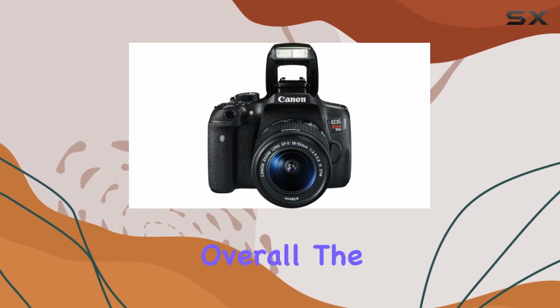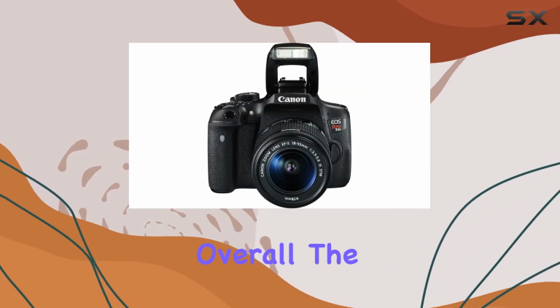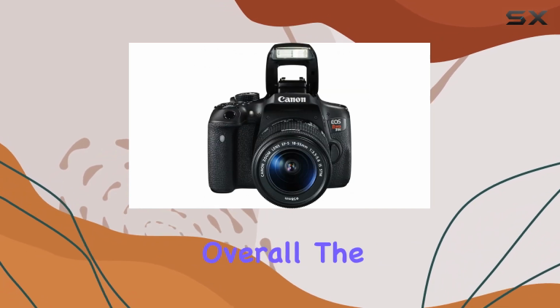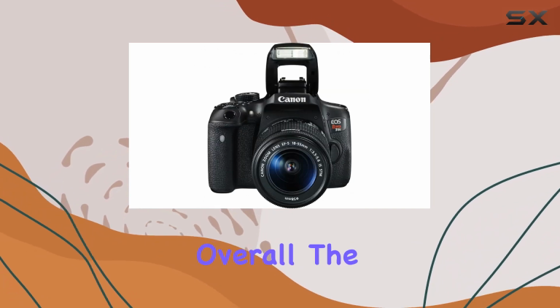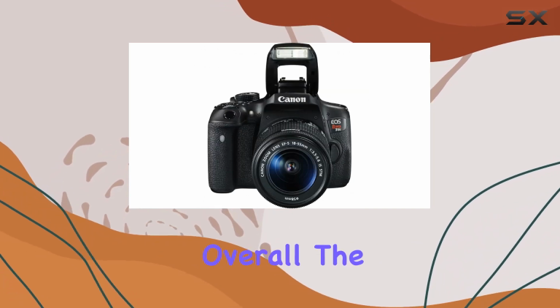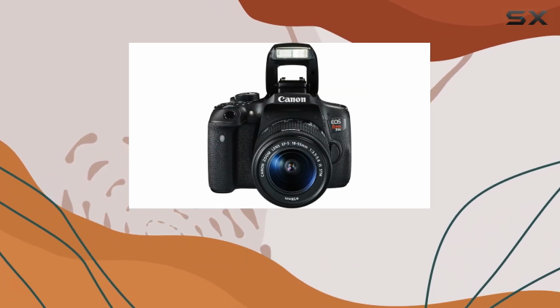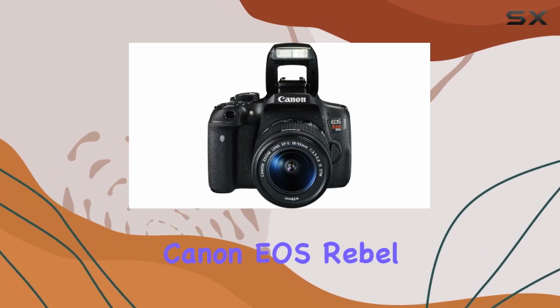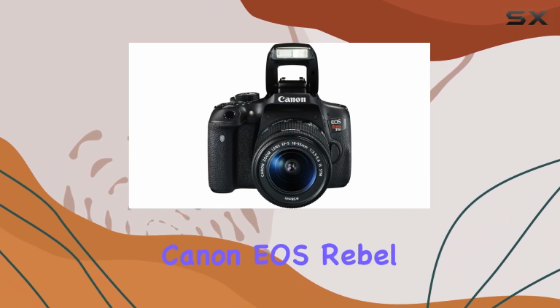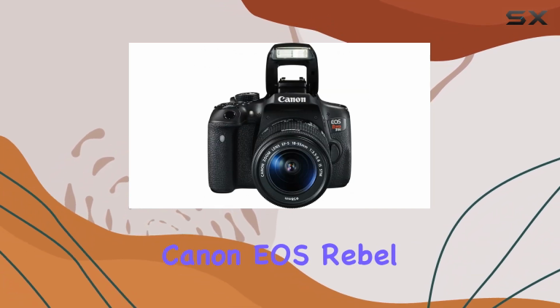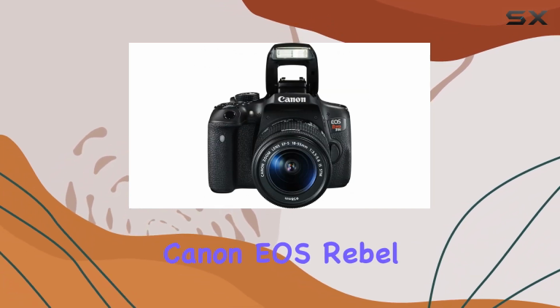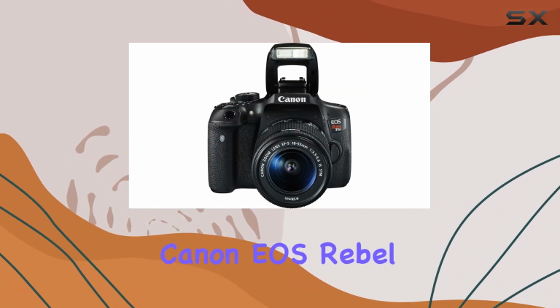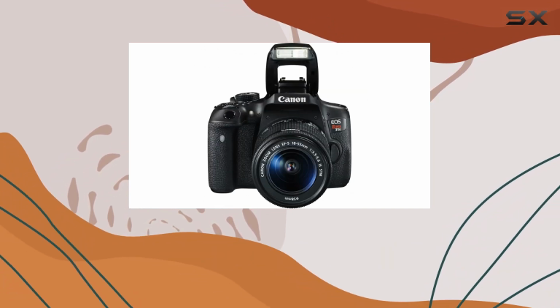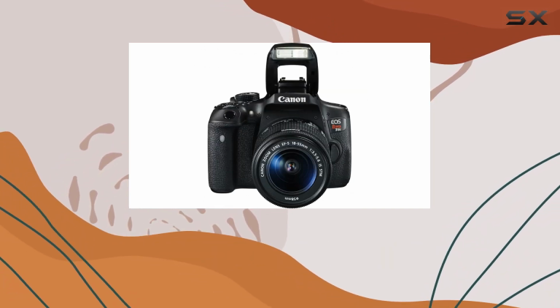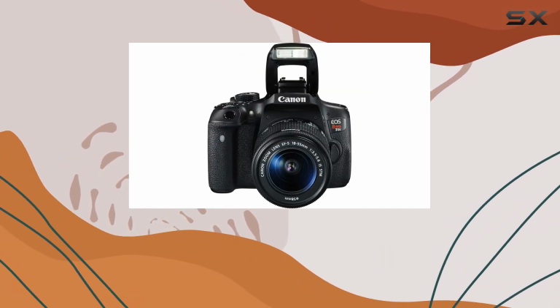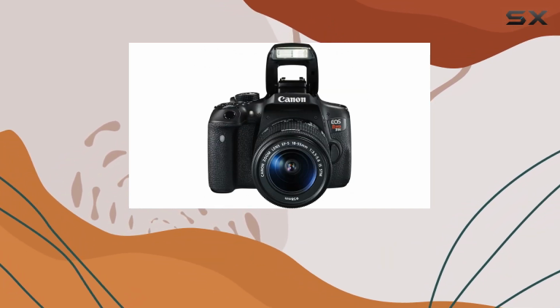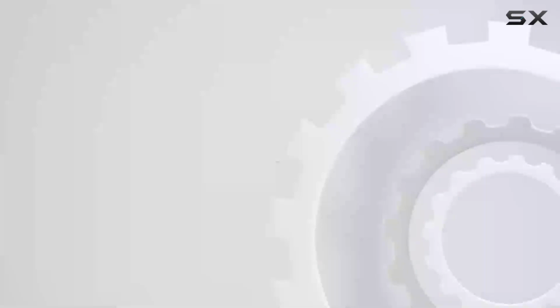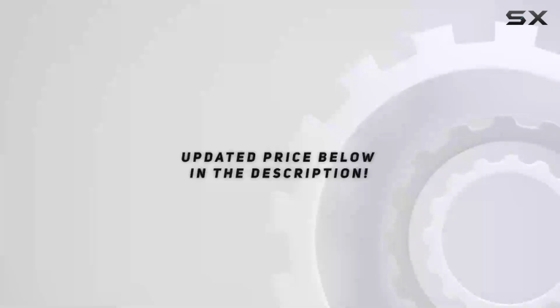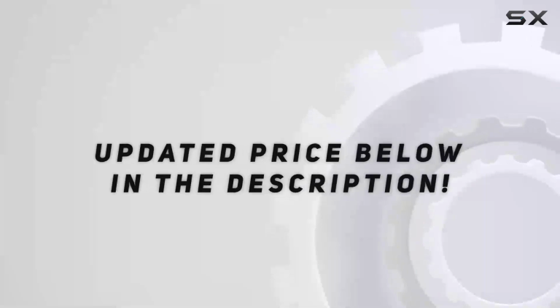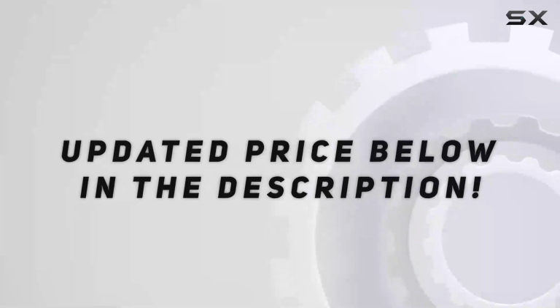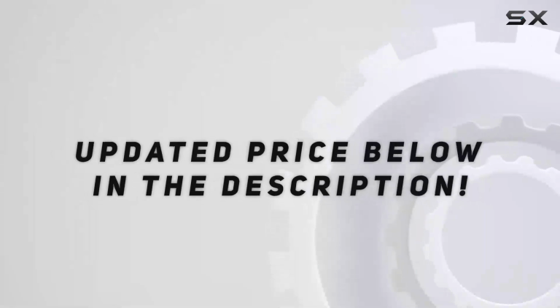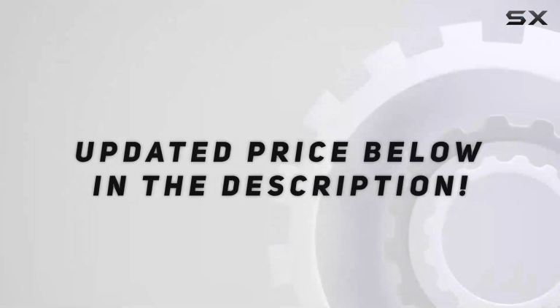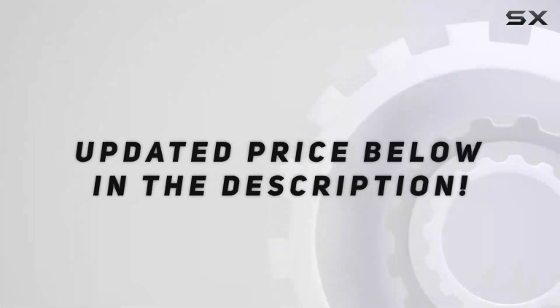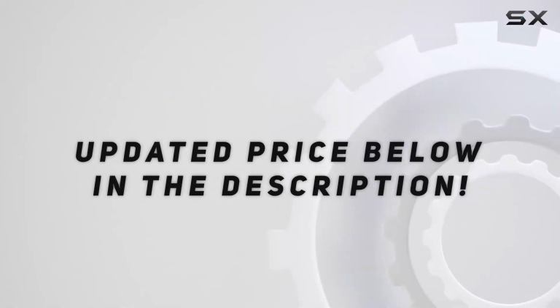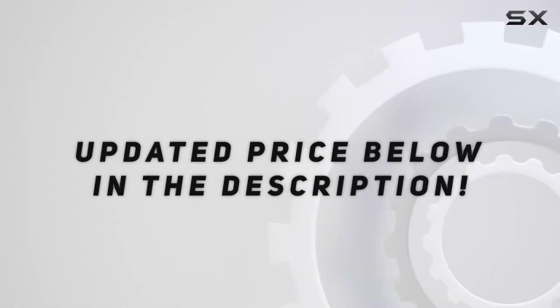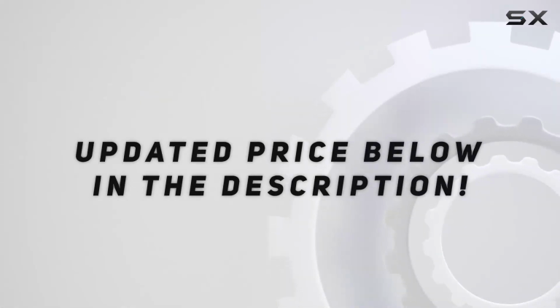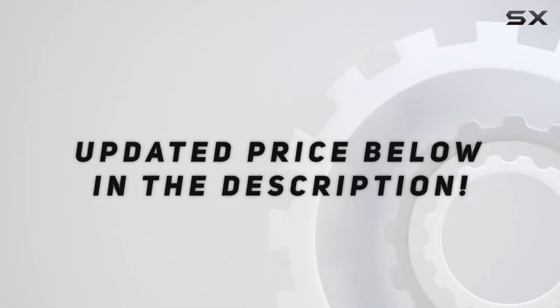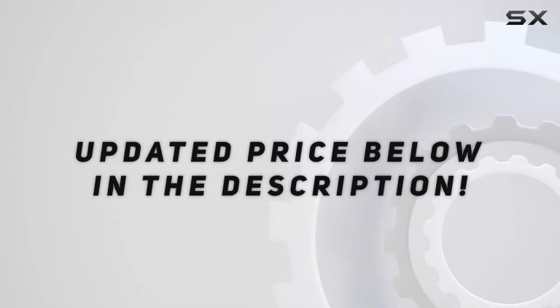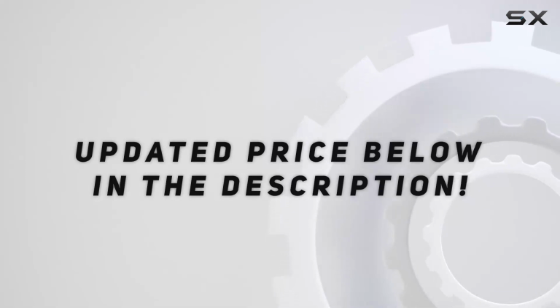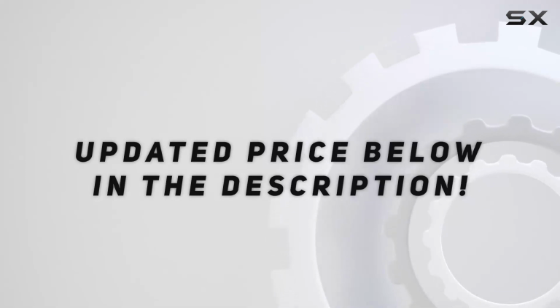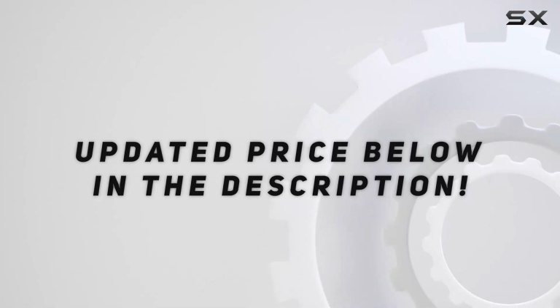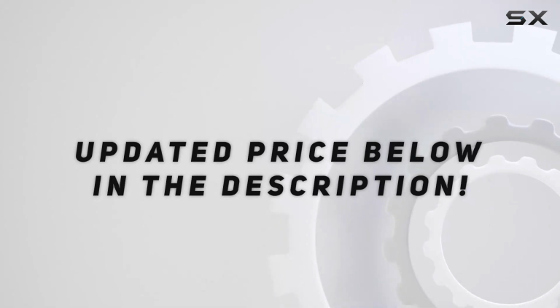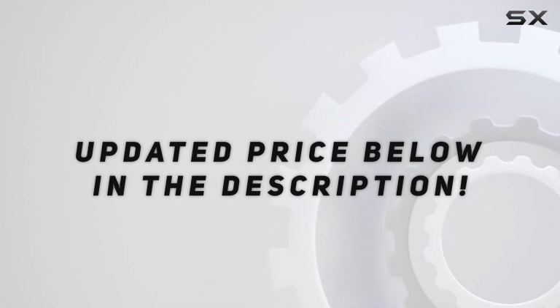Overall, the Canon EOS Rebel T6i is a solid package. Check out the video description for an updated price.